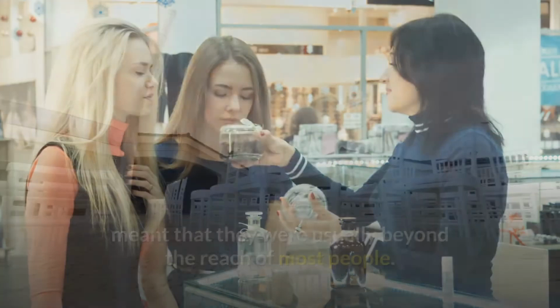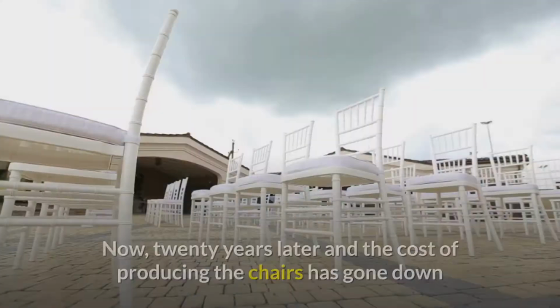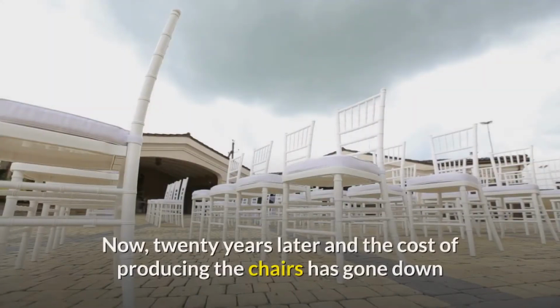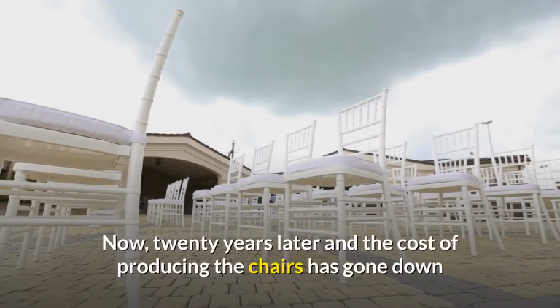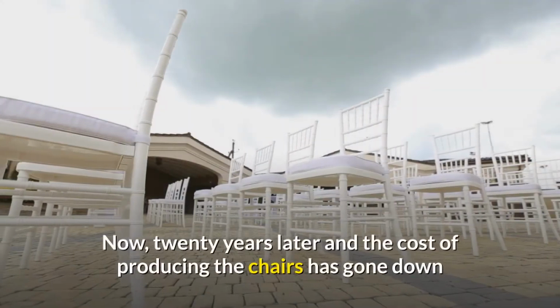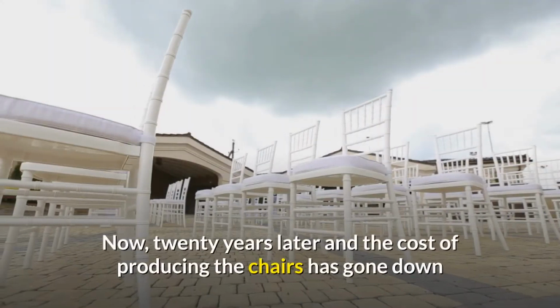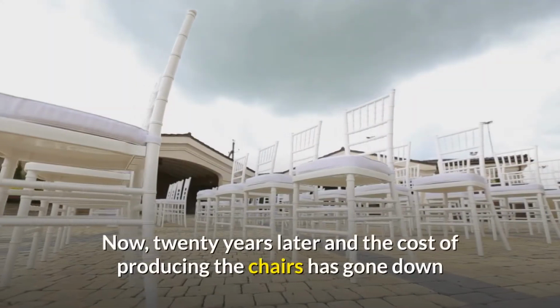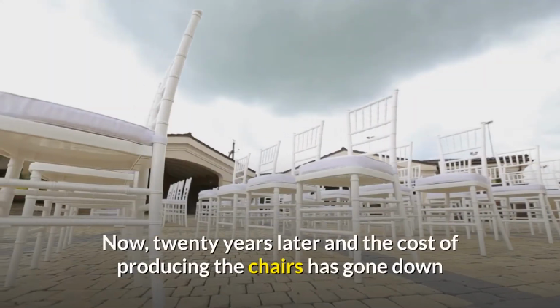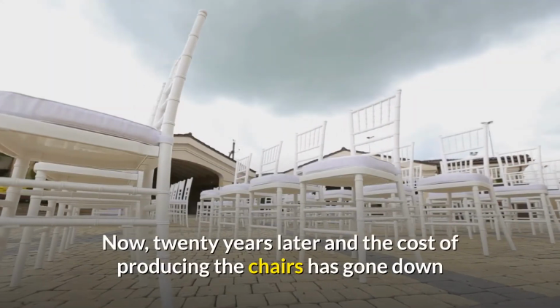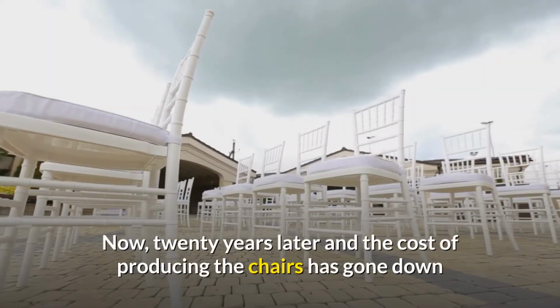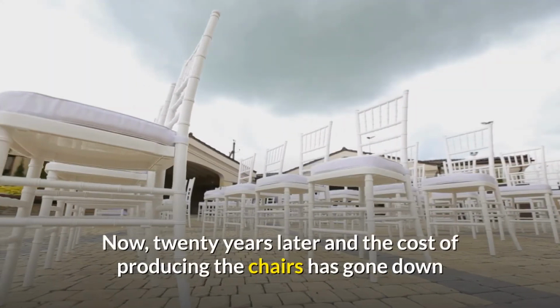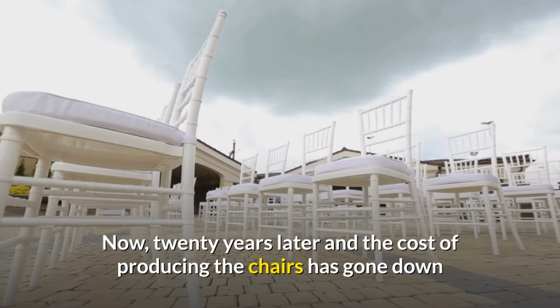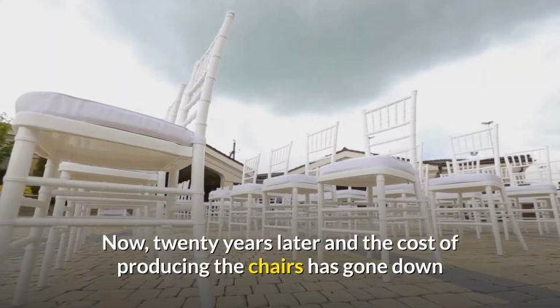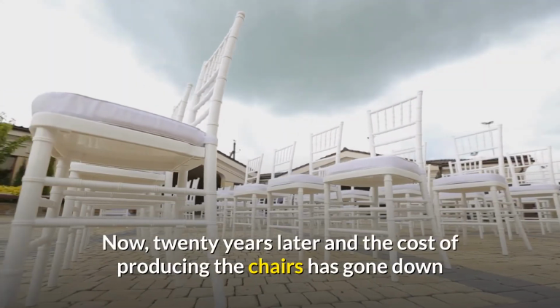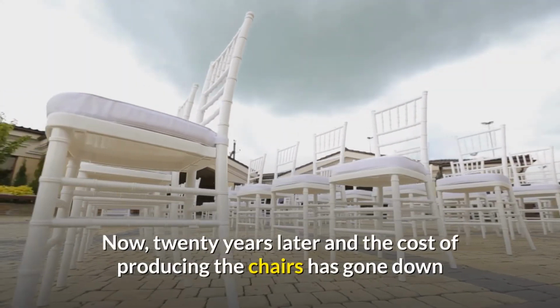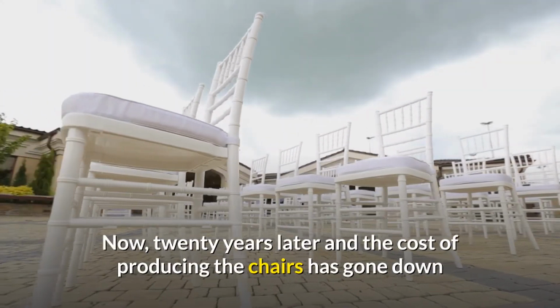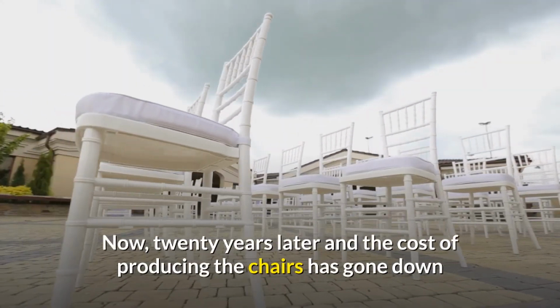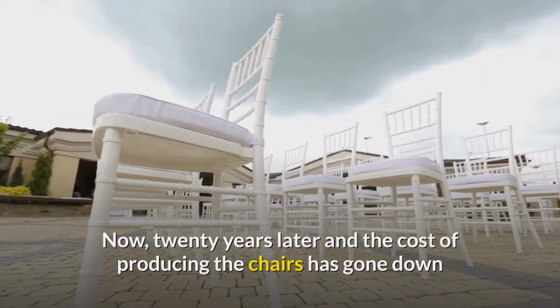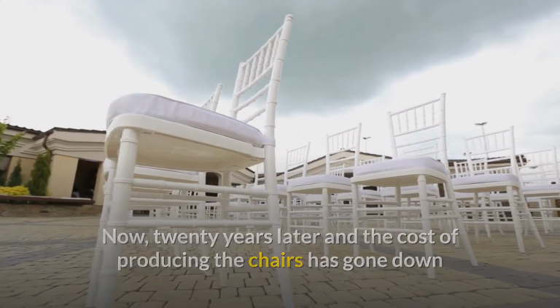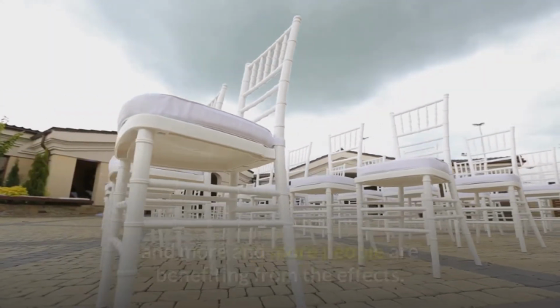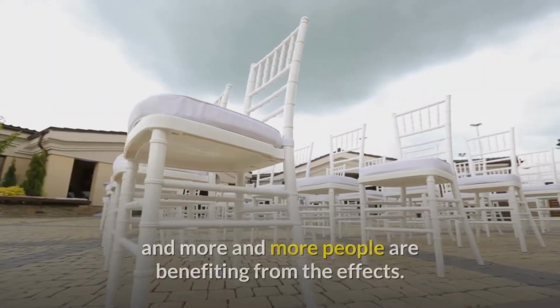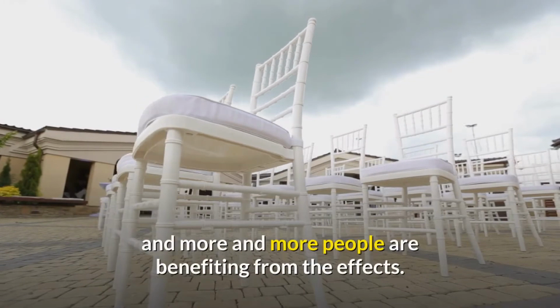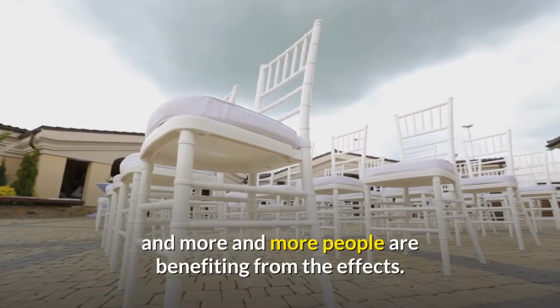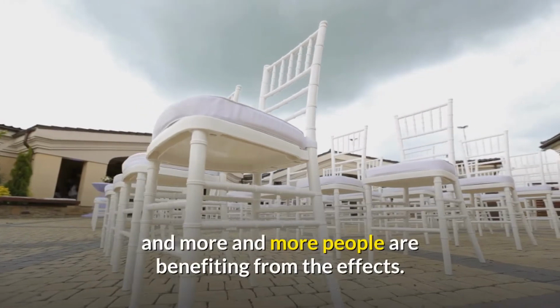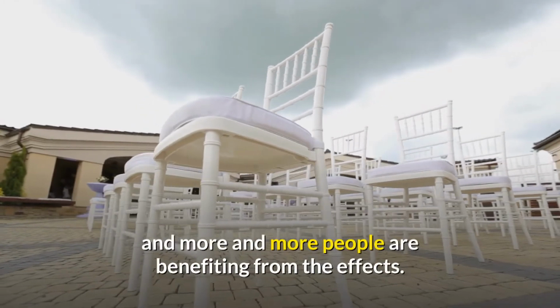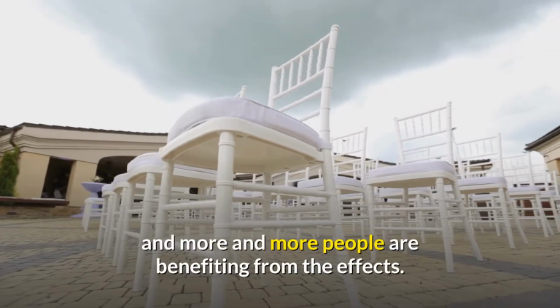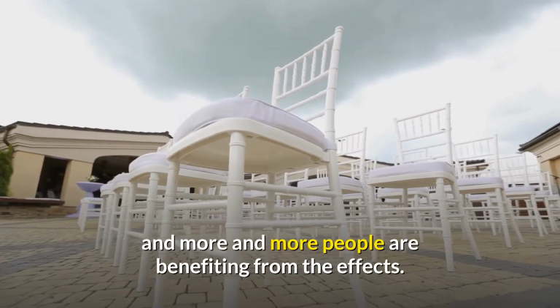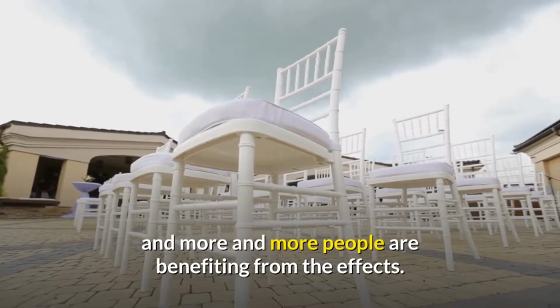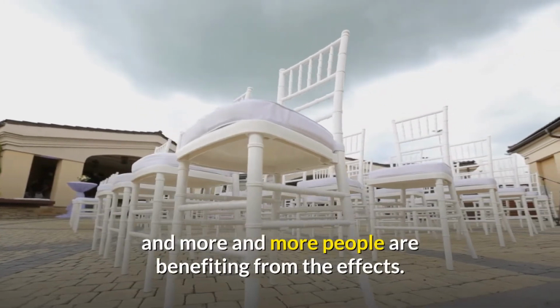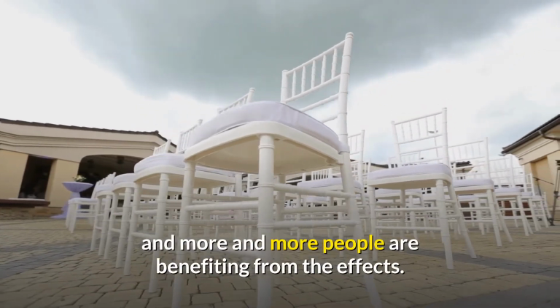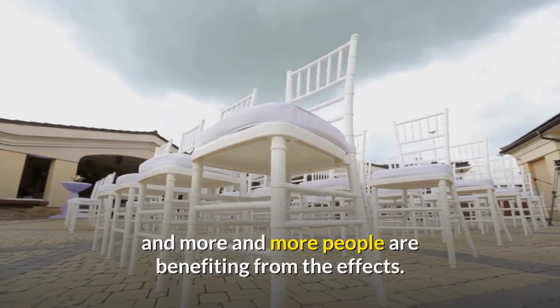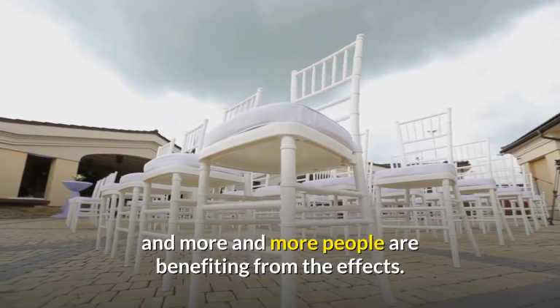Now, 20 years later, the cost of producing the chairs has gone down and more and more people are benefiting from the effects.